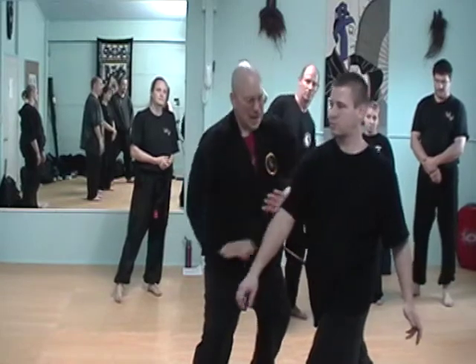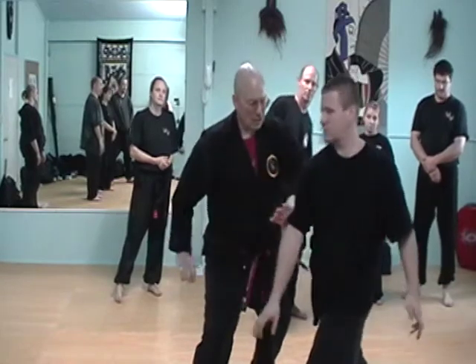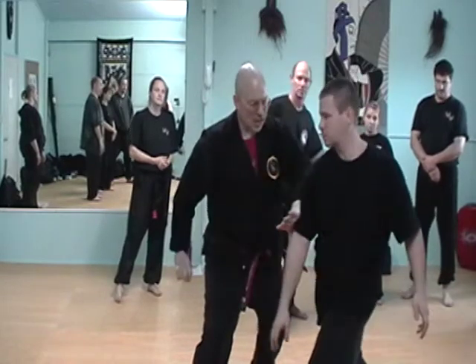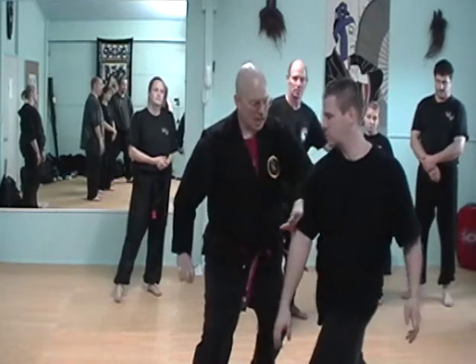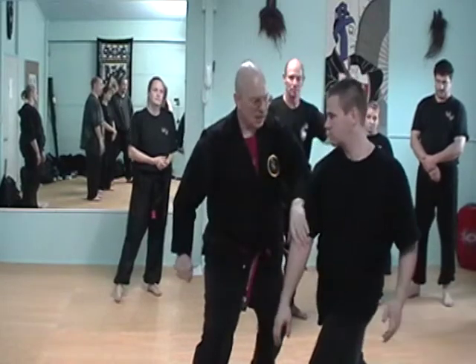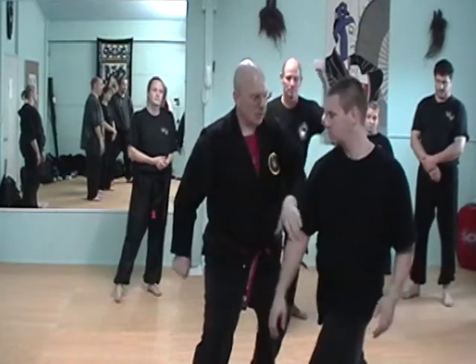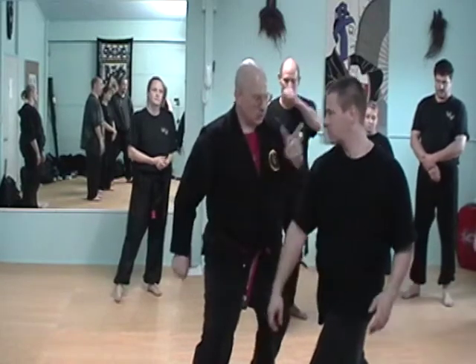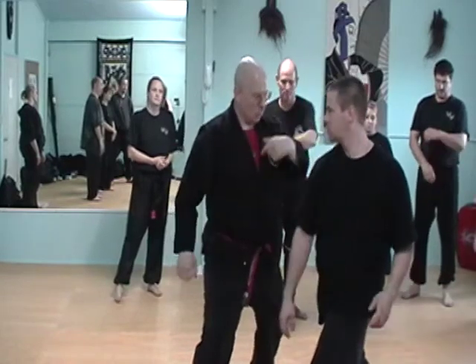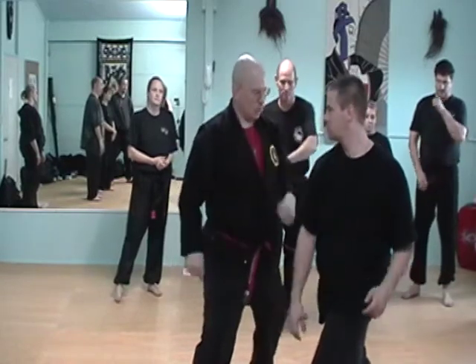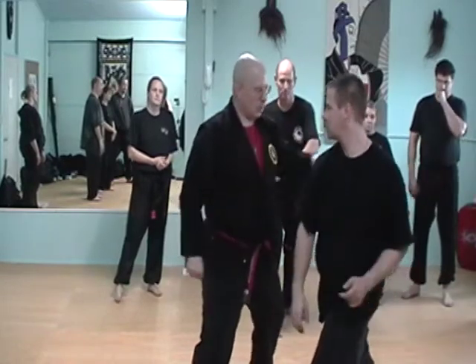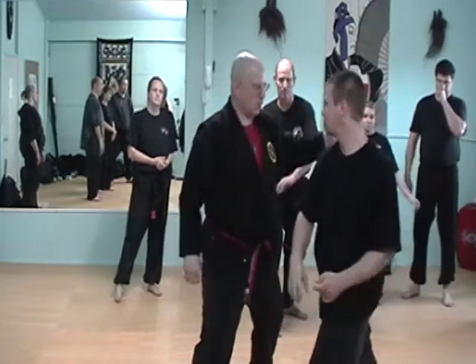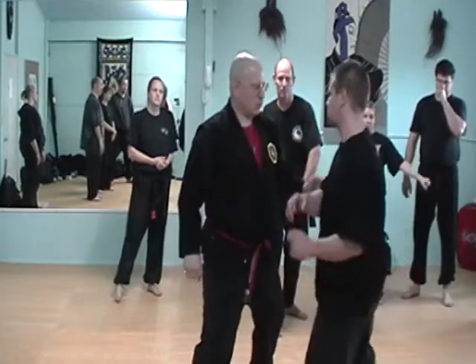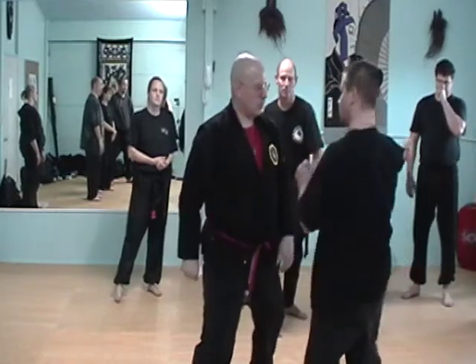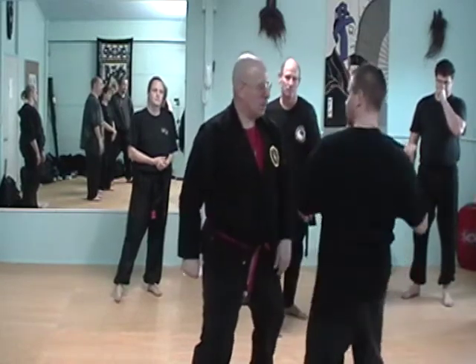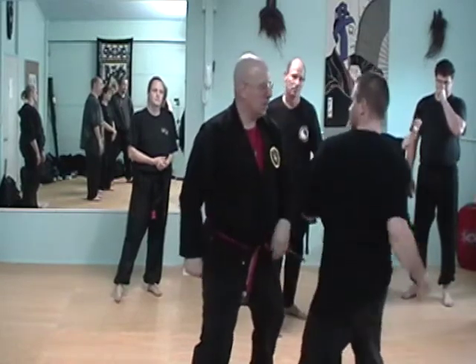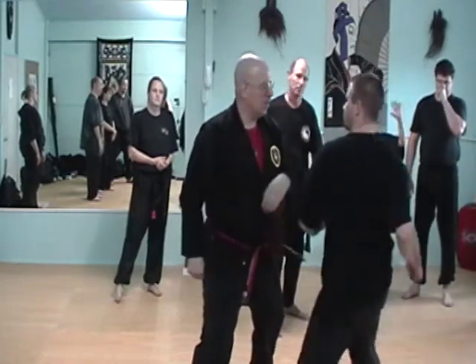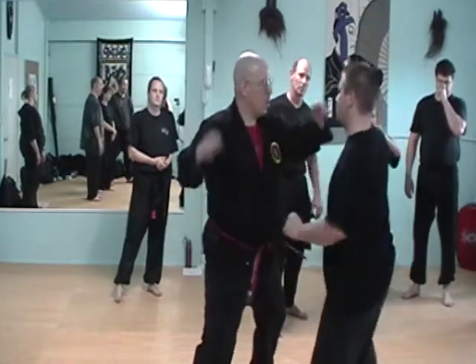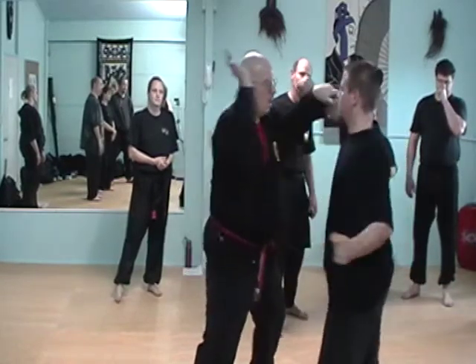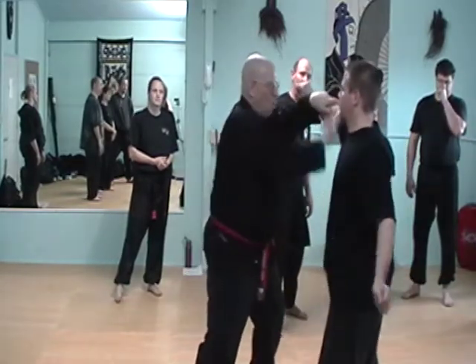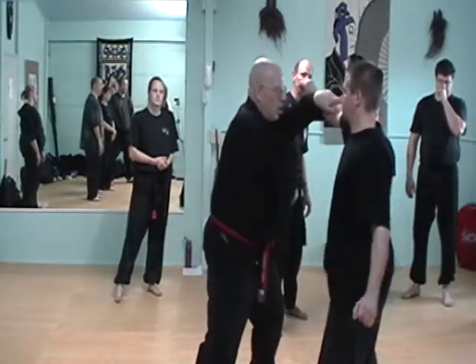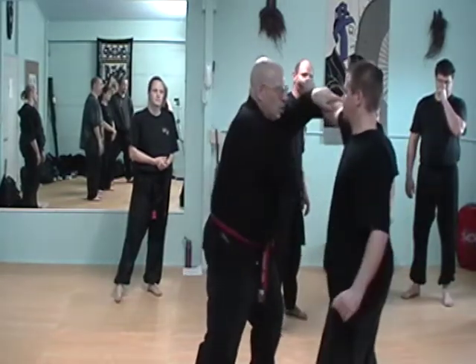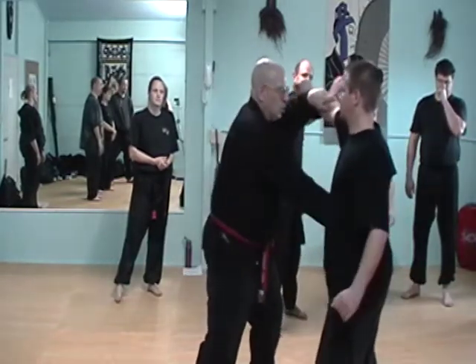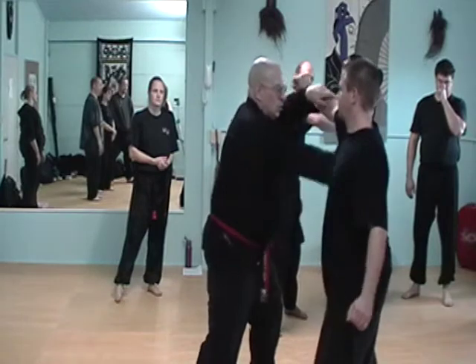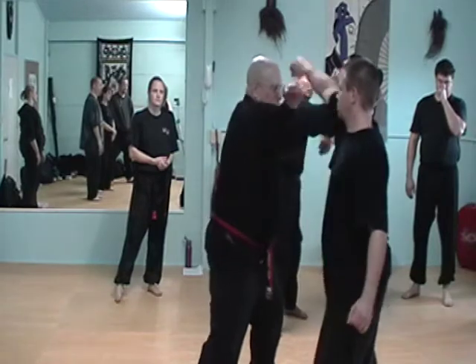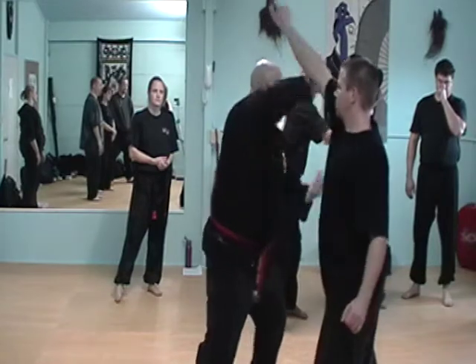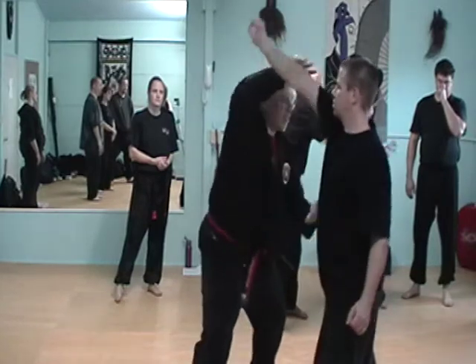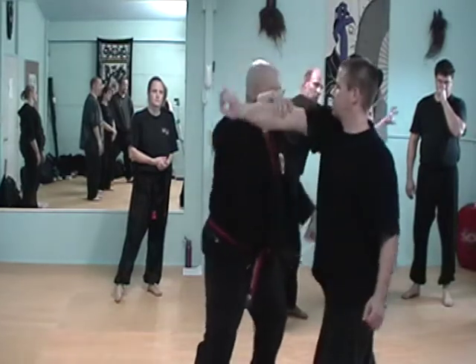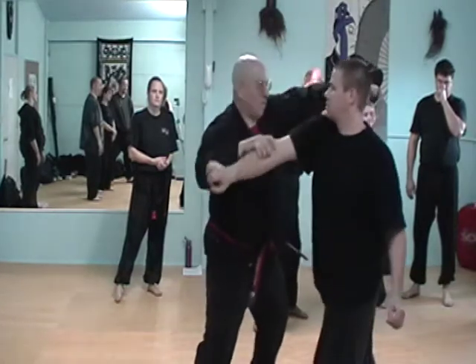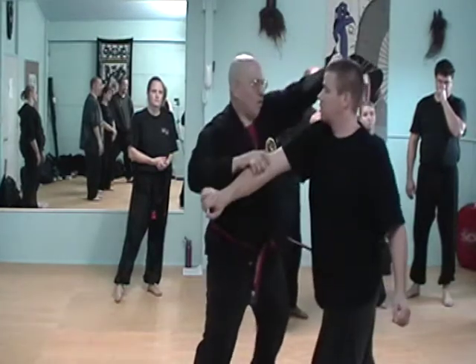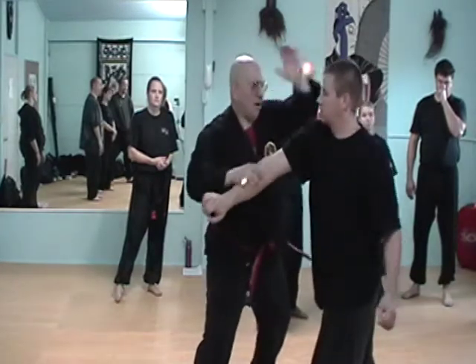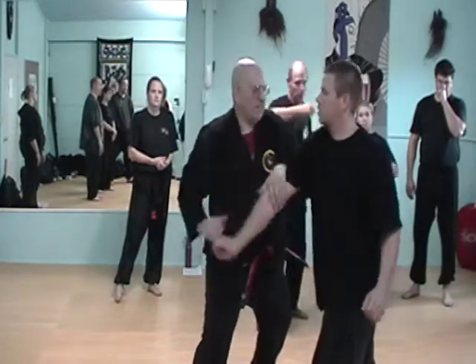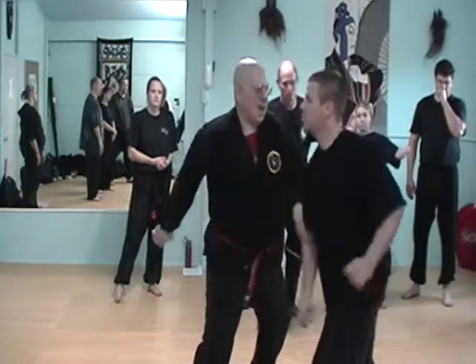We're going to go over some points in just a moment, but right now I just want to get the flow of the motion. Hits in here, now check. Now, to go with the drill, throw the right. One, two, three, four, five.